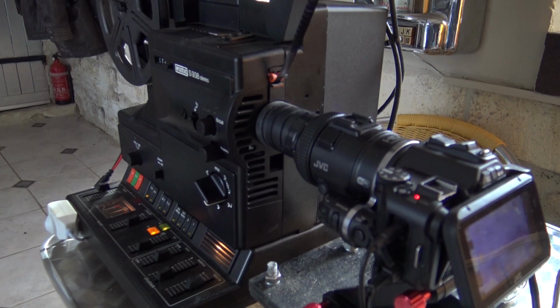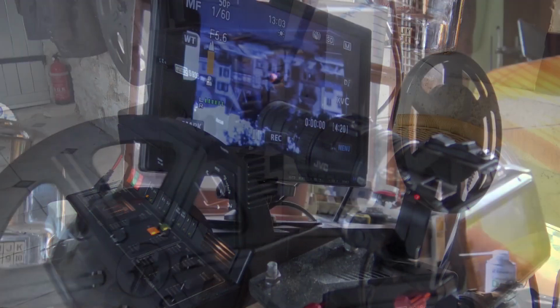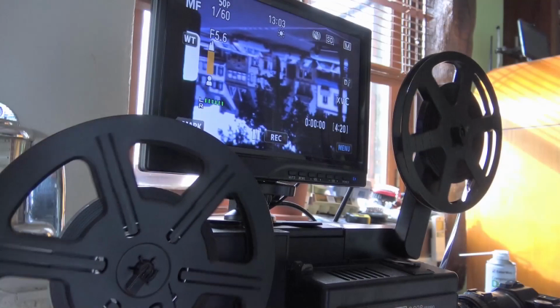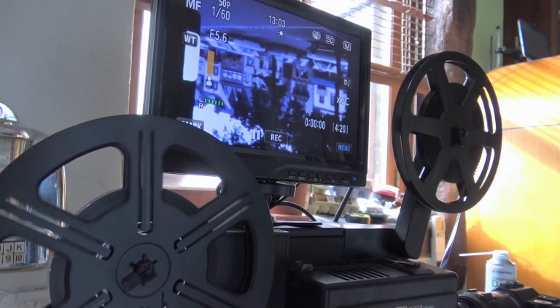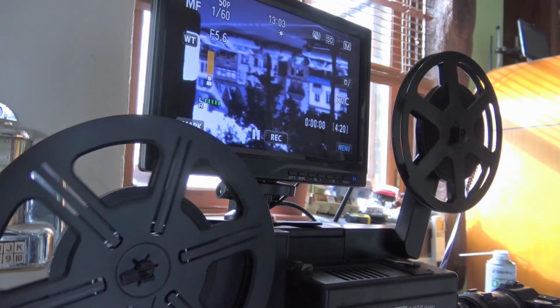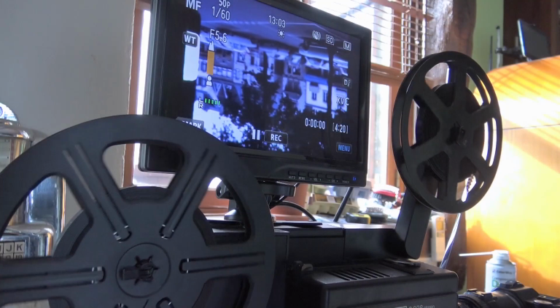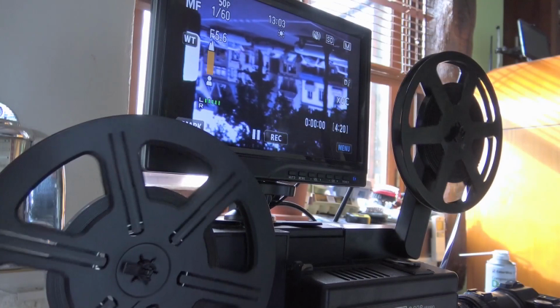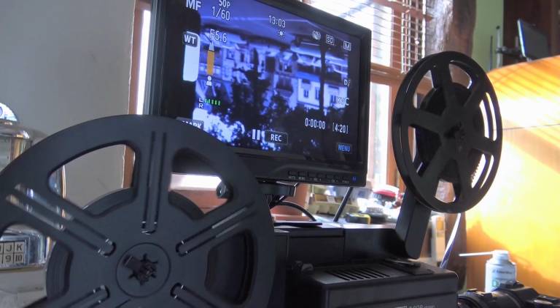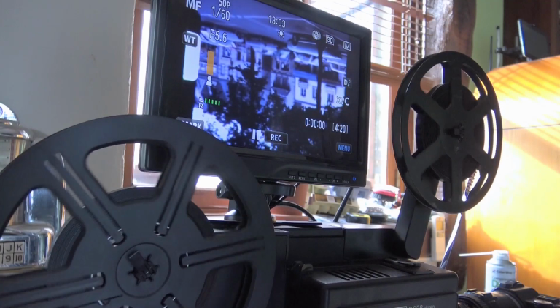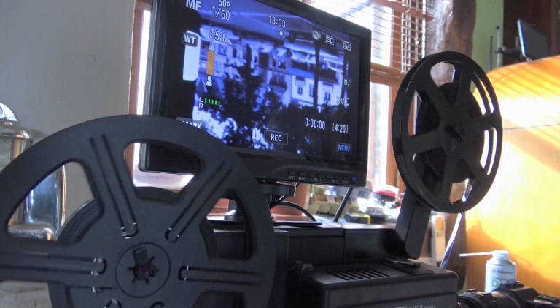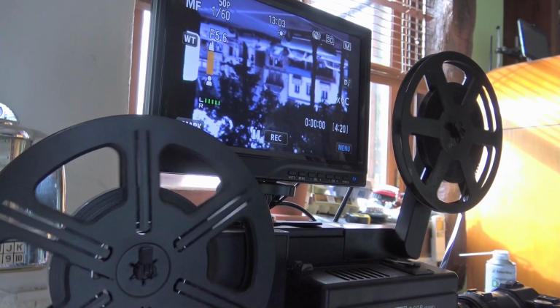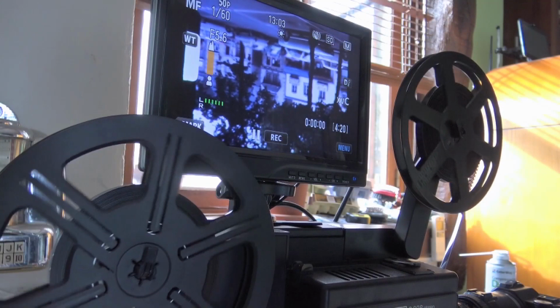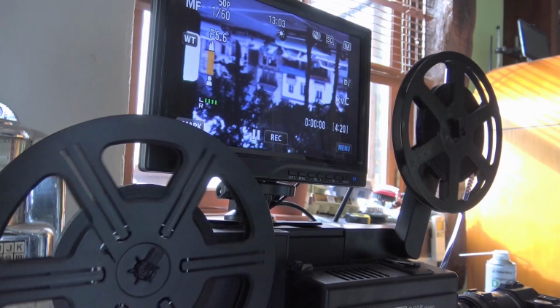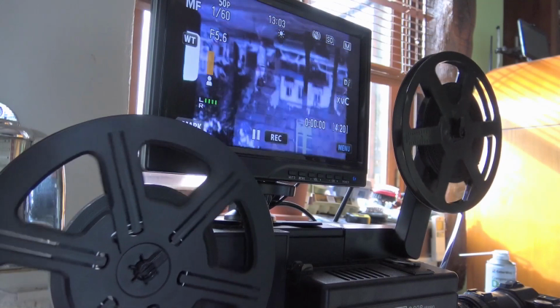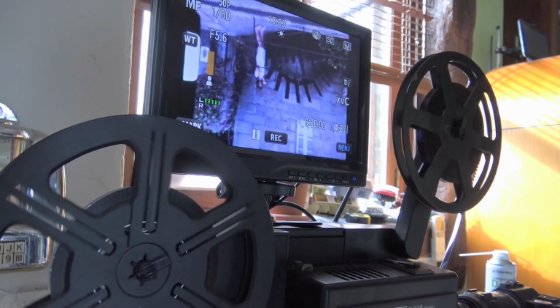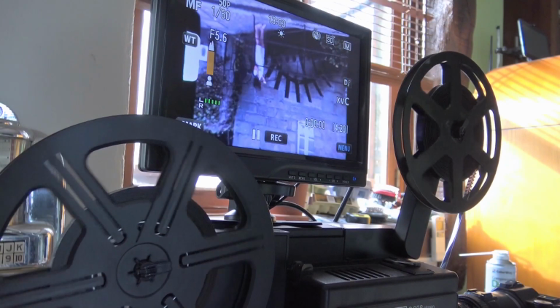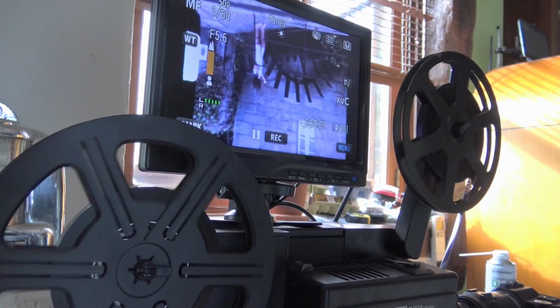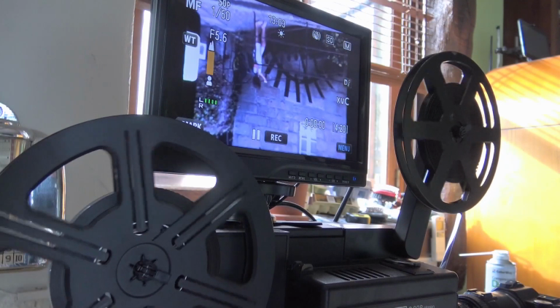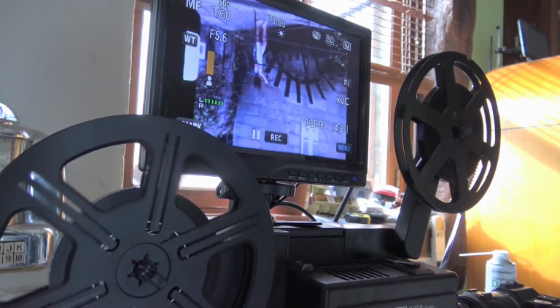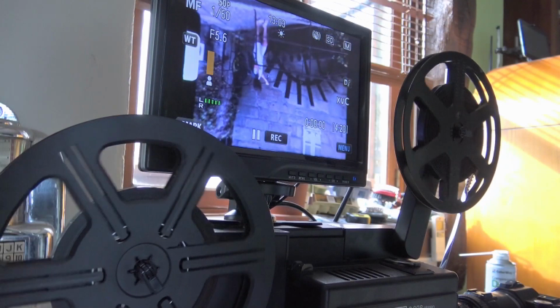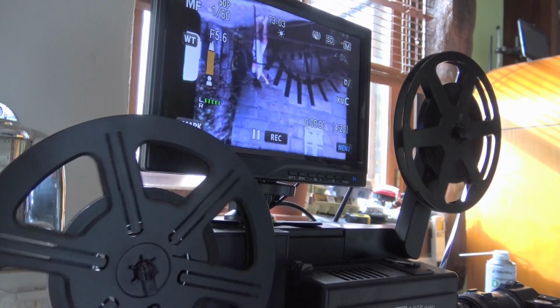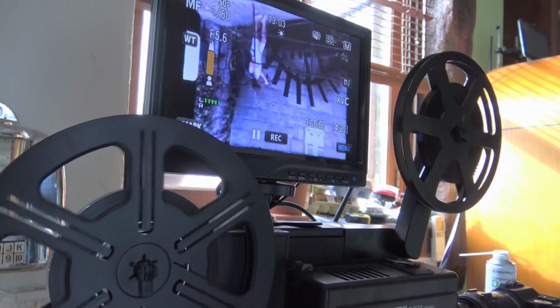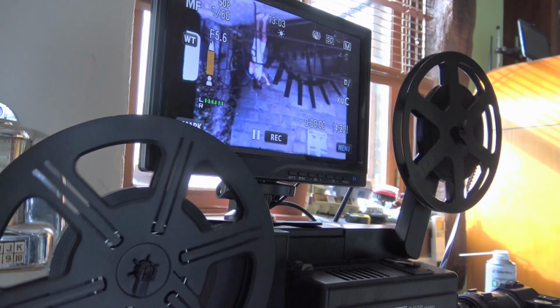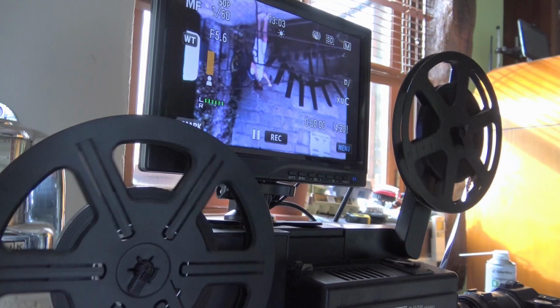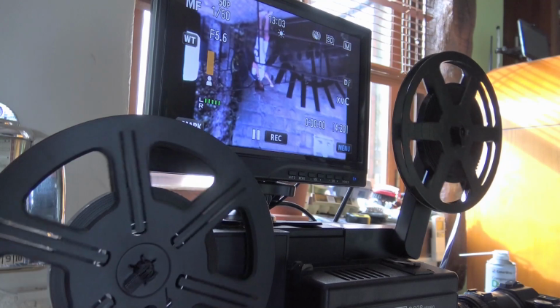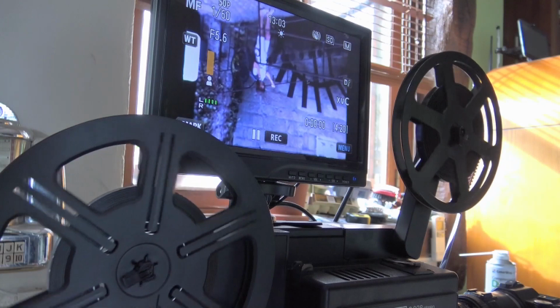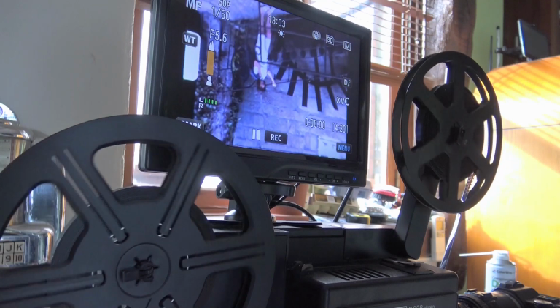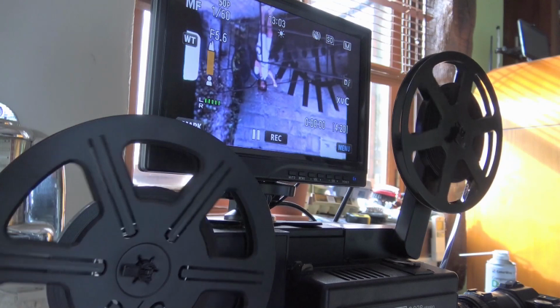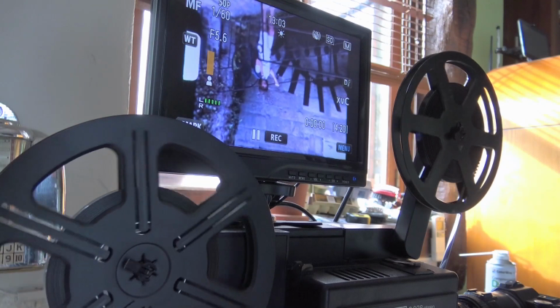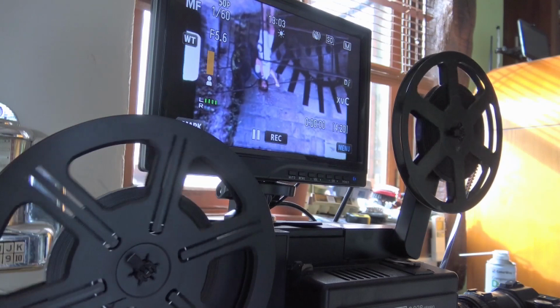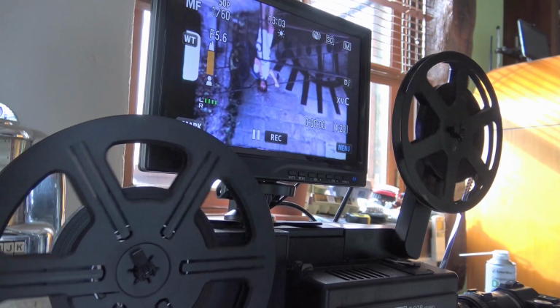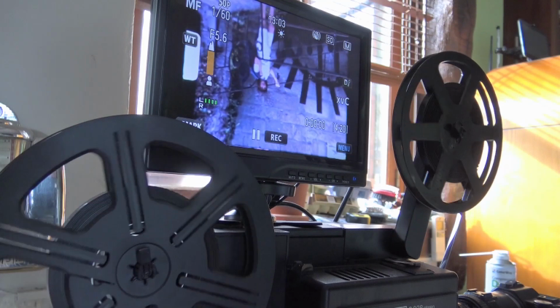I'm very pleased with this conversion. I now will have hours of fun transferring all my old Super 8 movies.